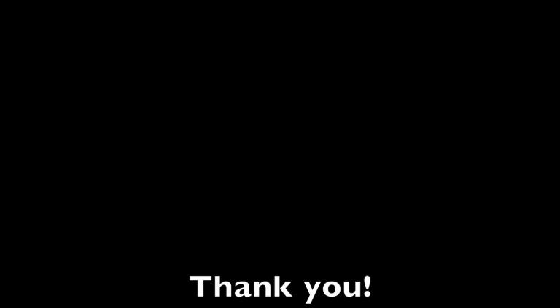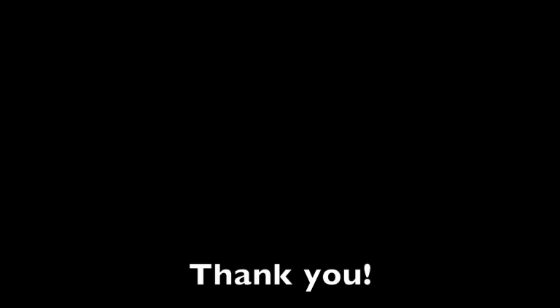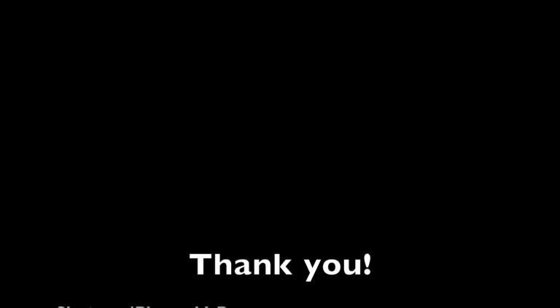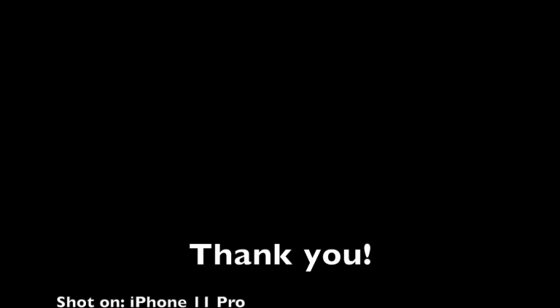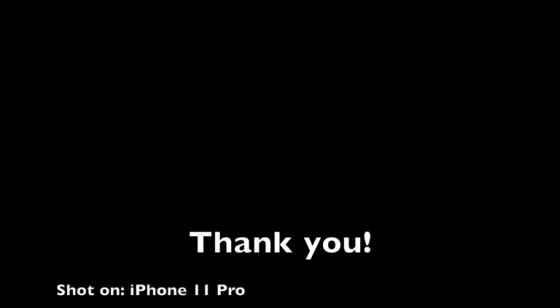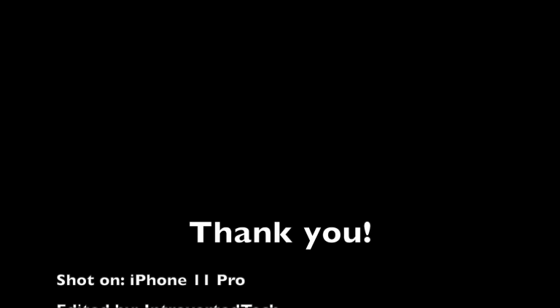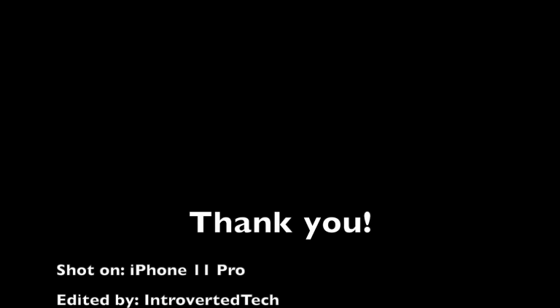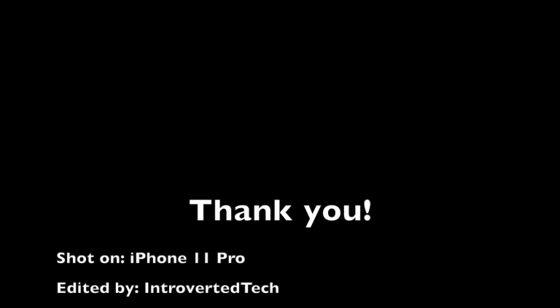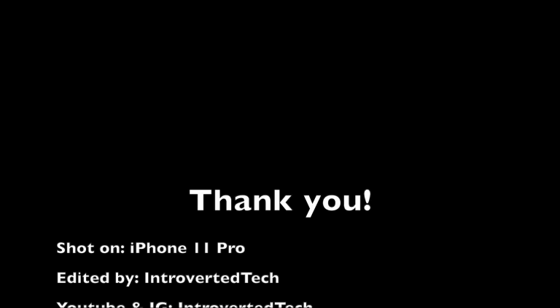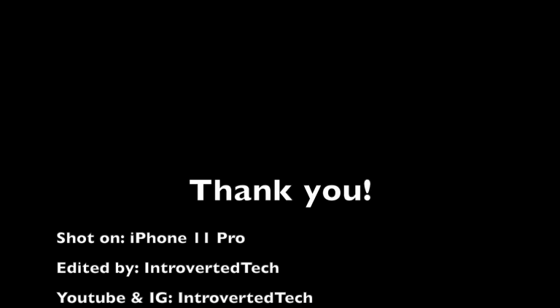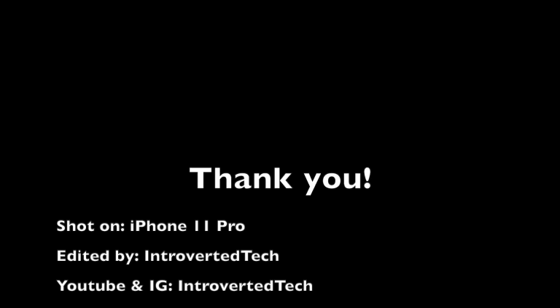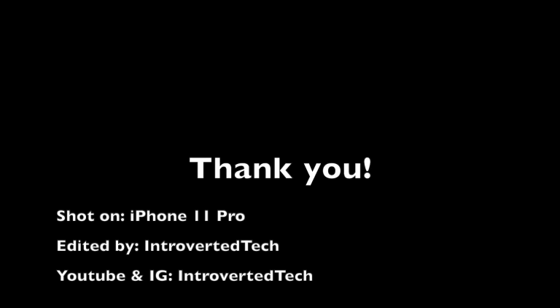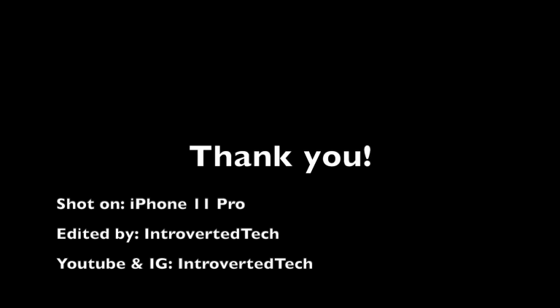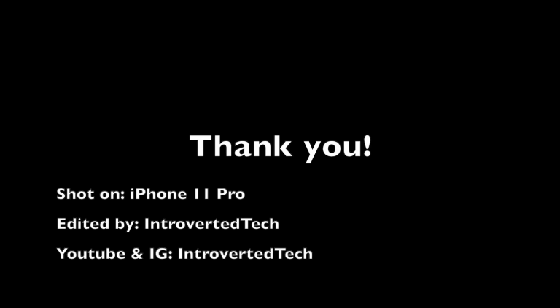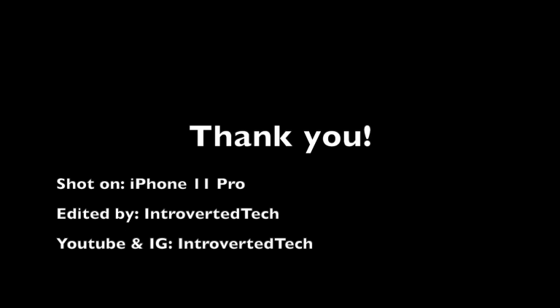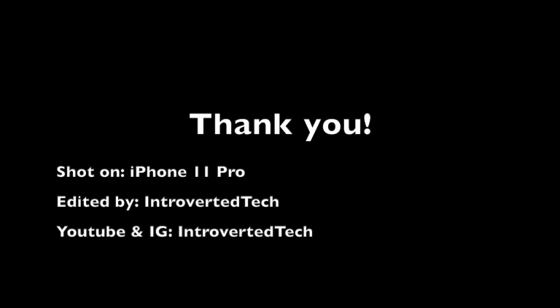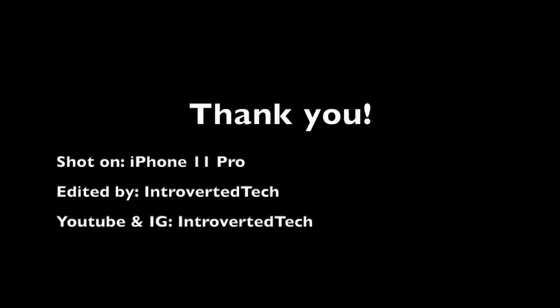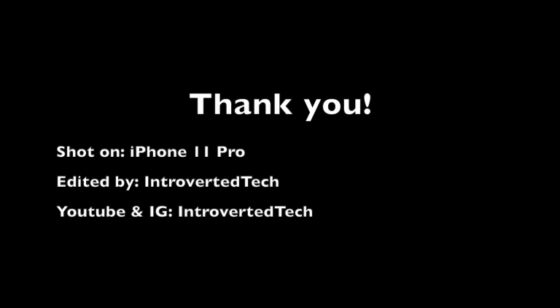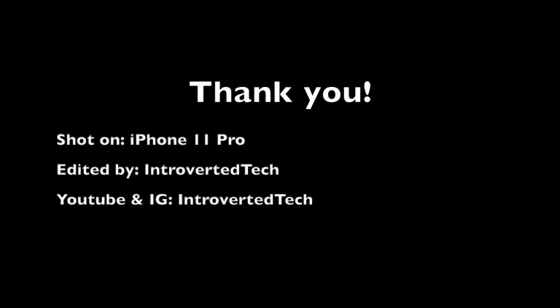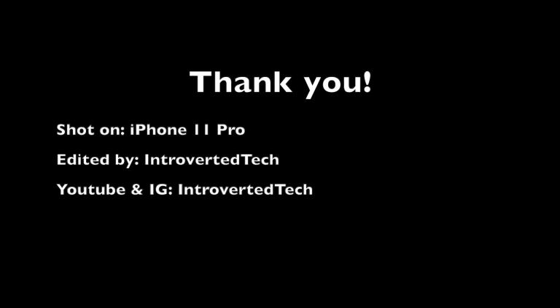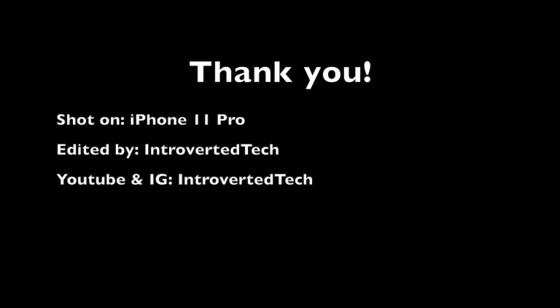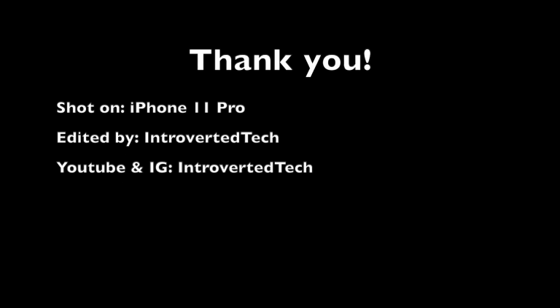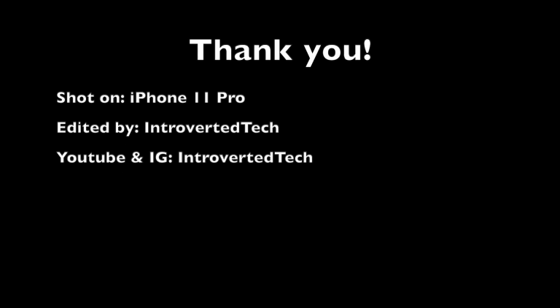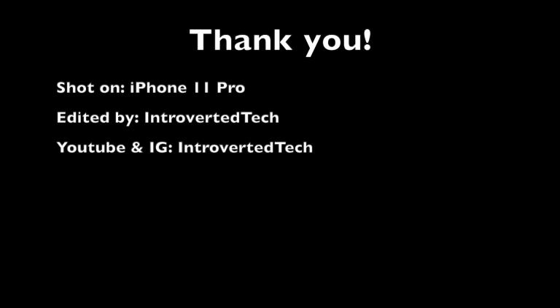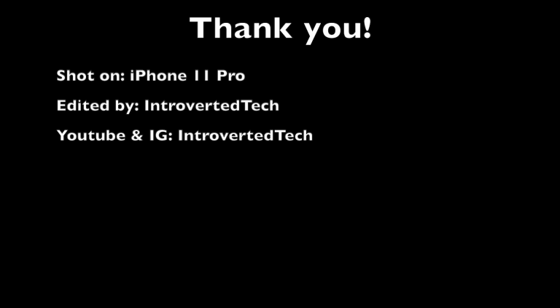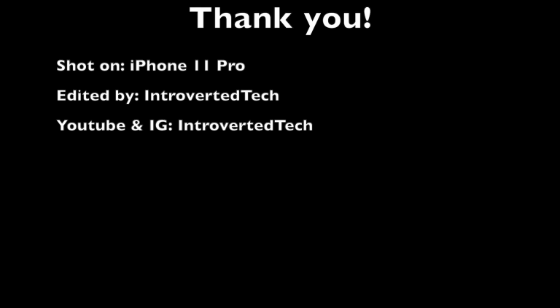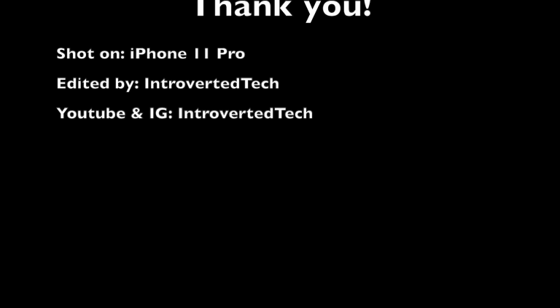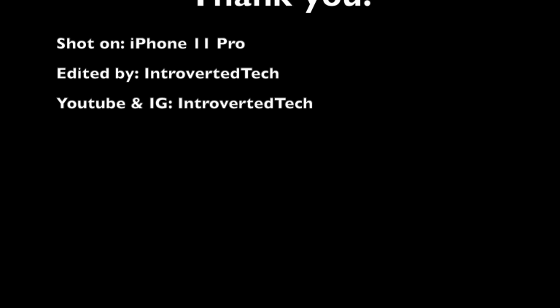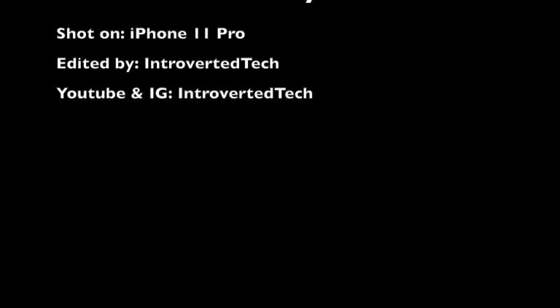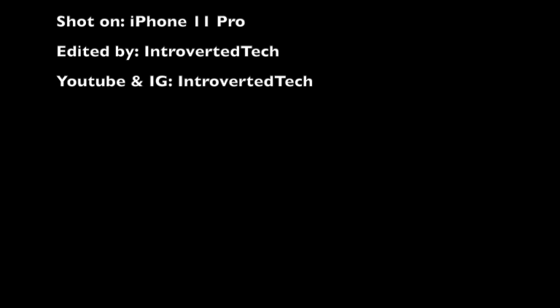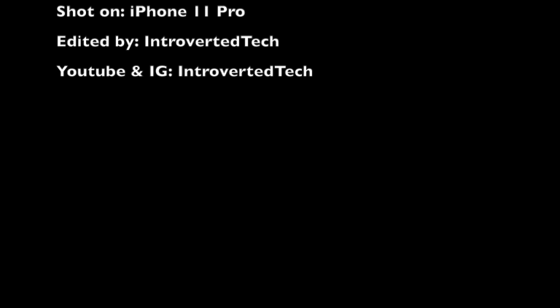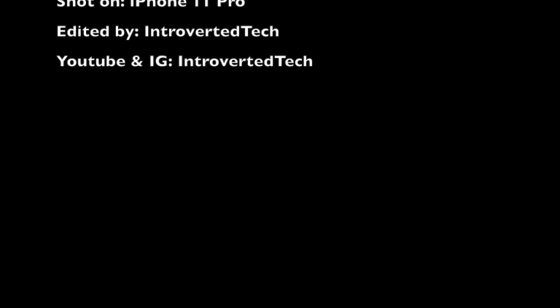Thank you for watching the video. Don't forget to subscribe, like, and comment — I want to hear what you guys think.